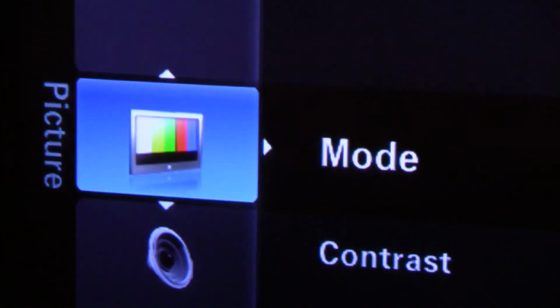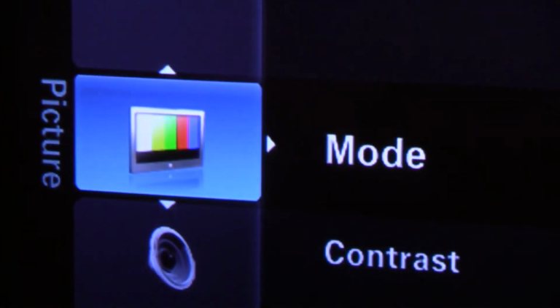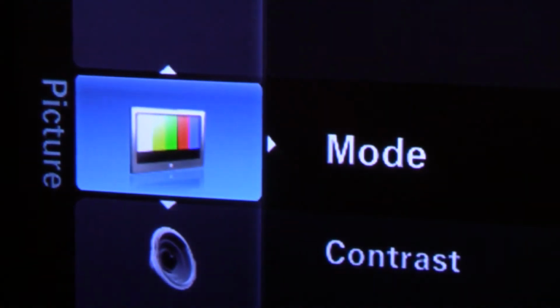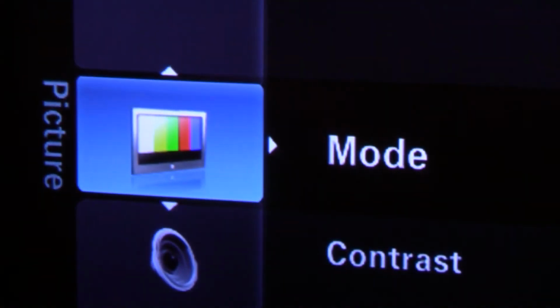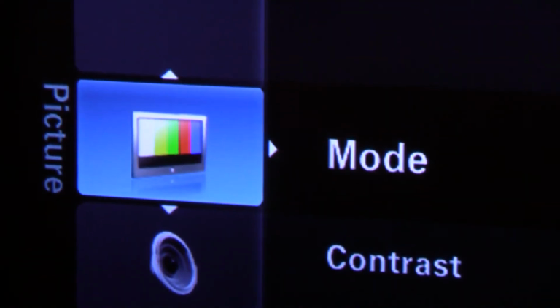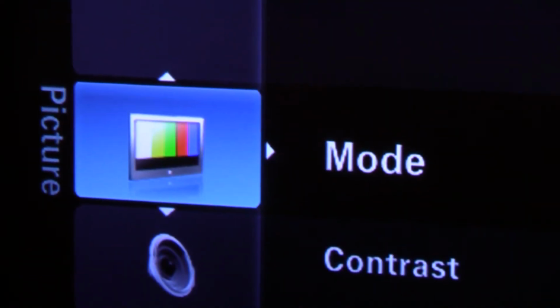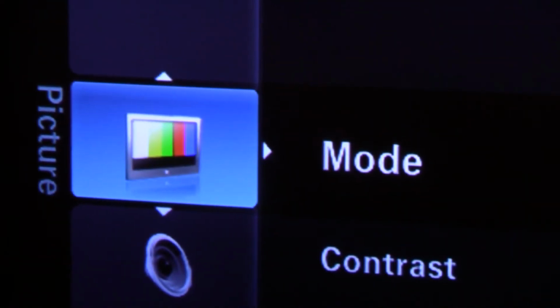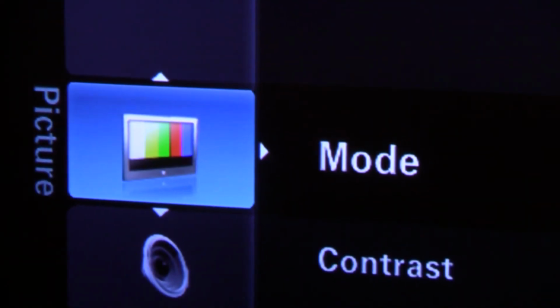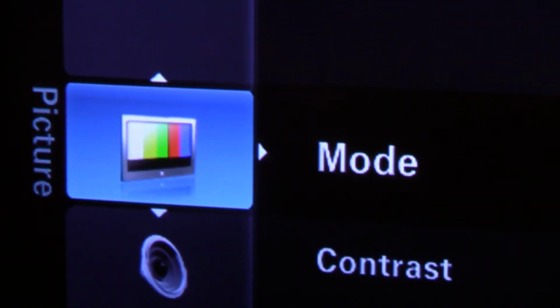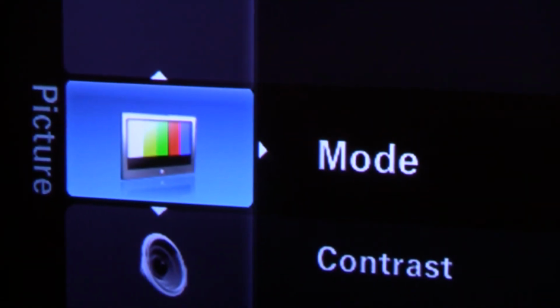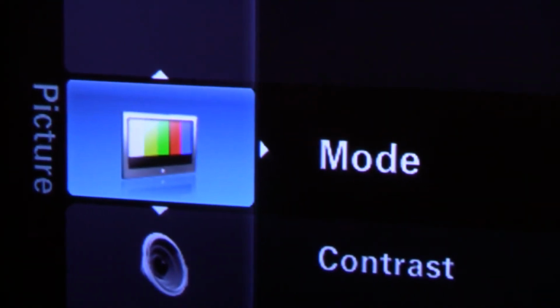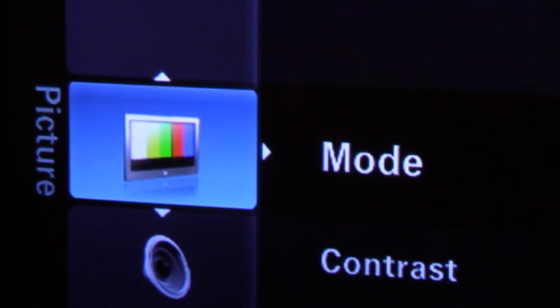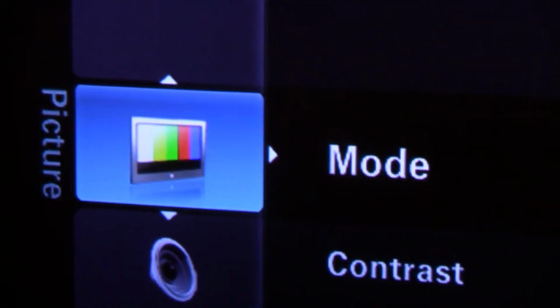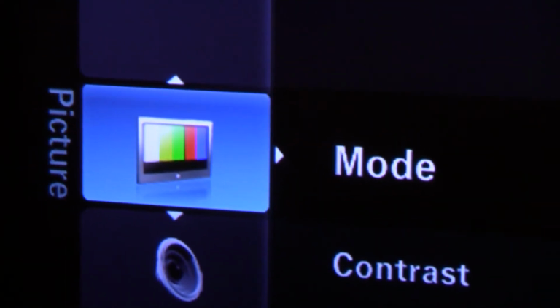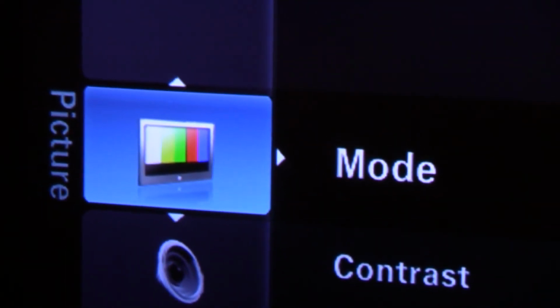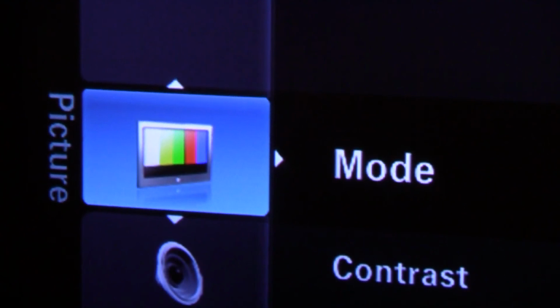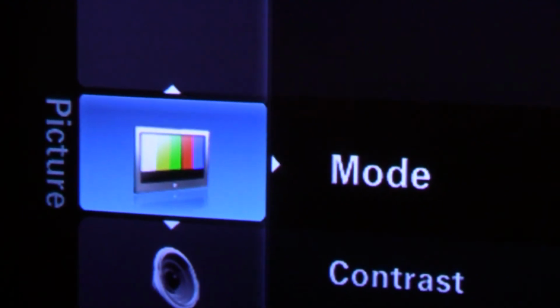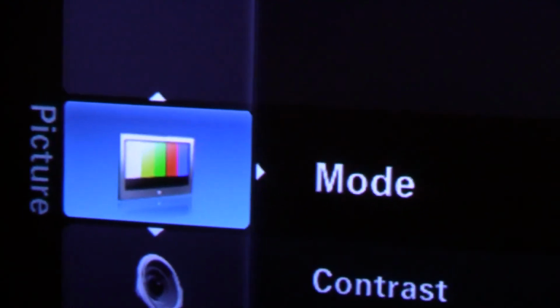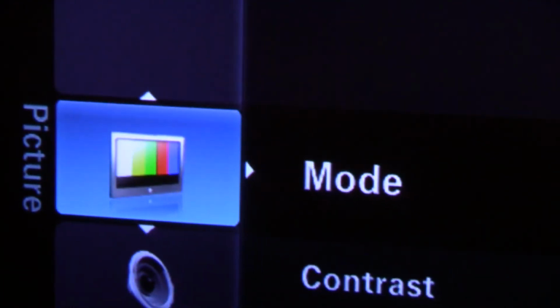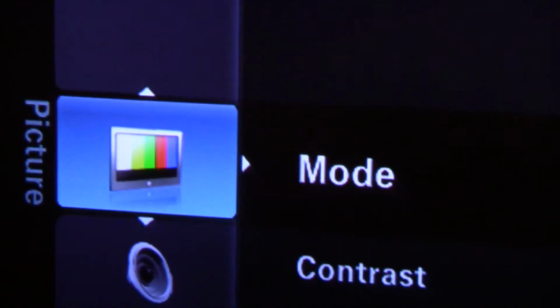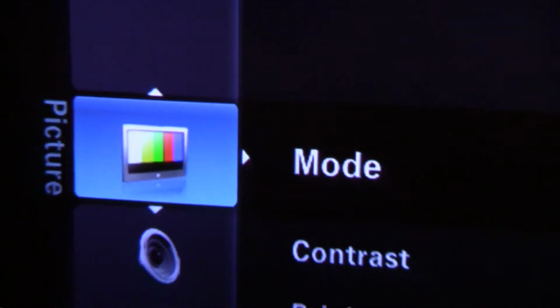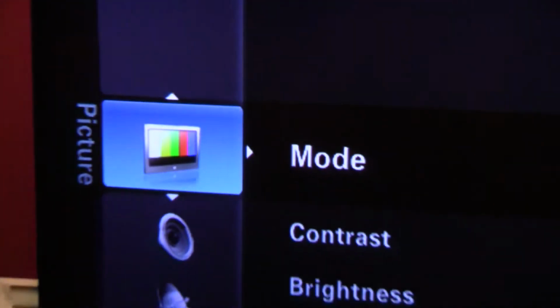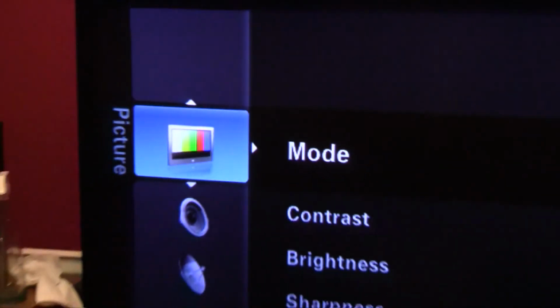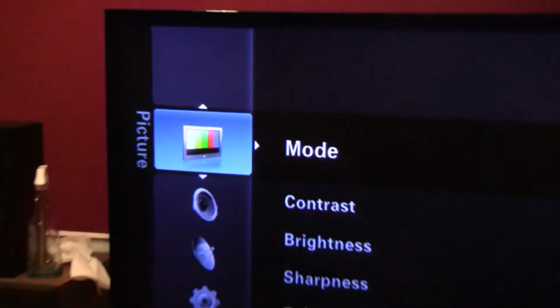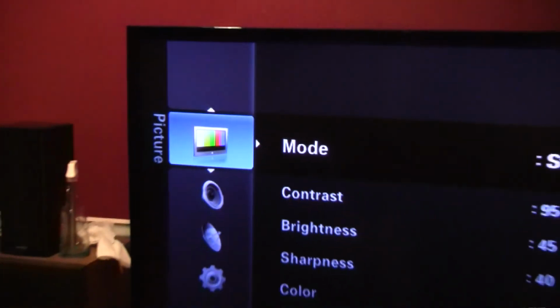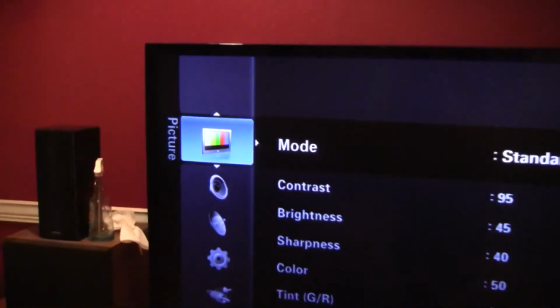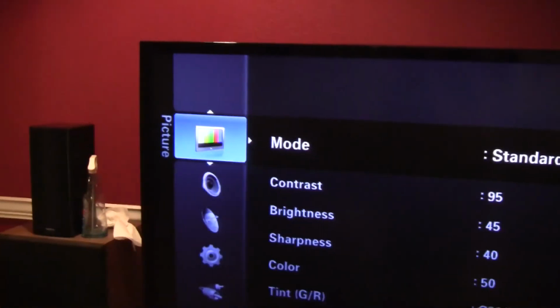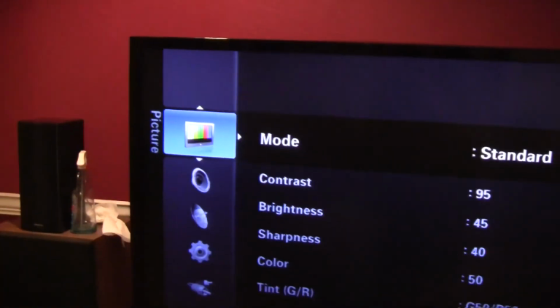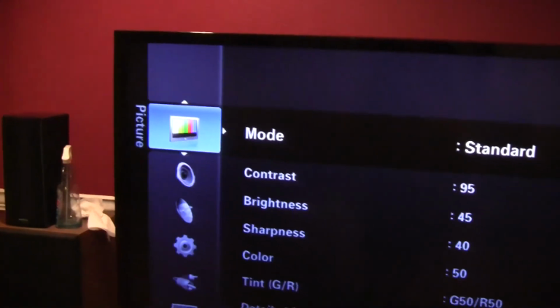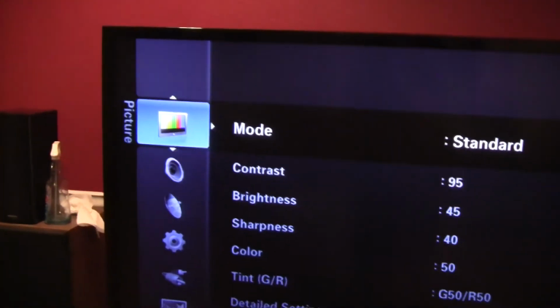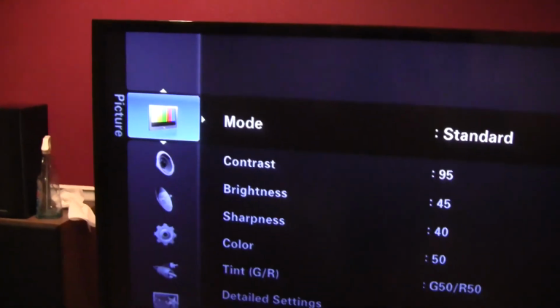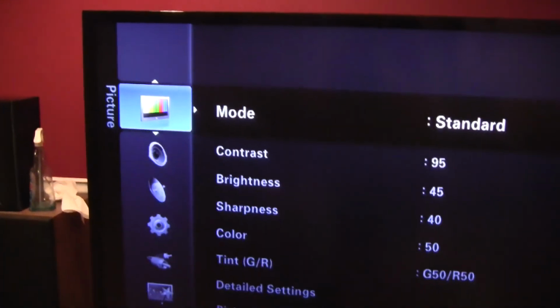There's red on the little menu in the TV, so apparently we fixed it.